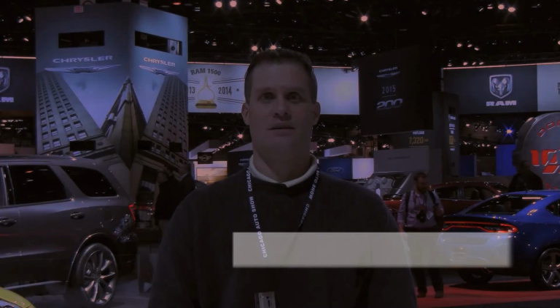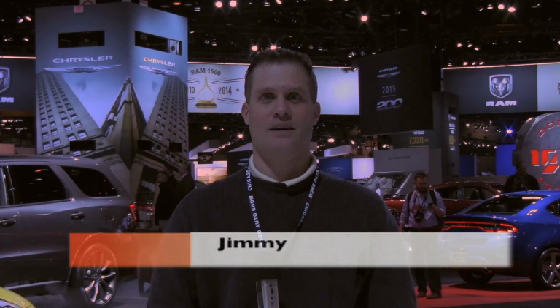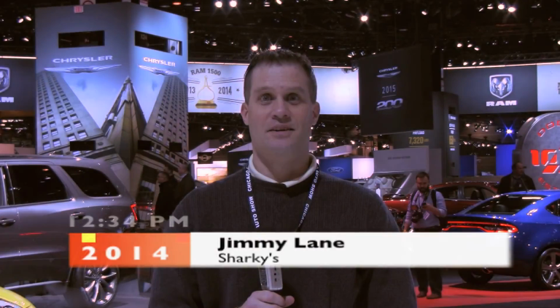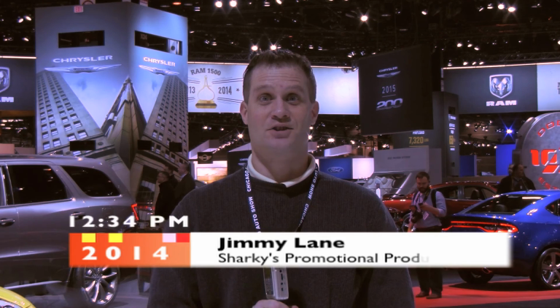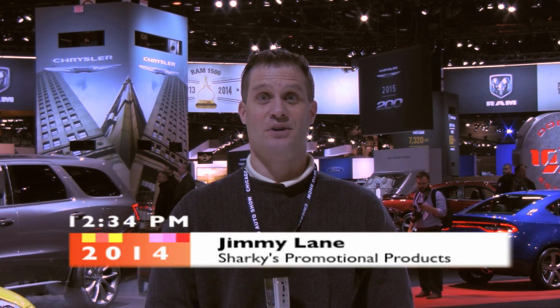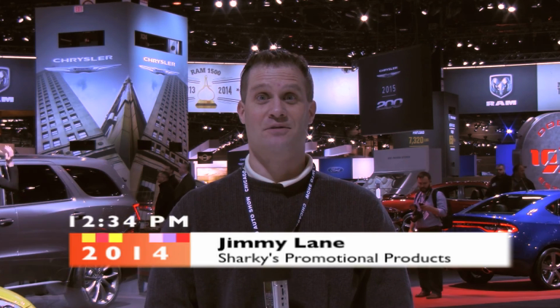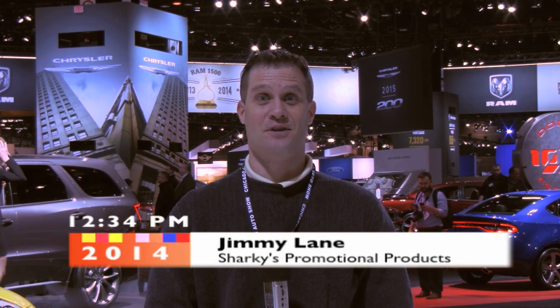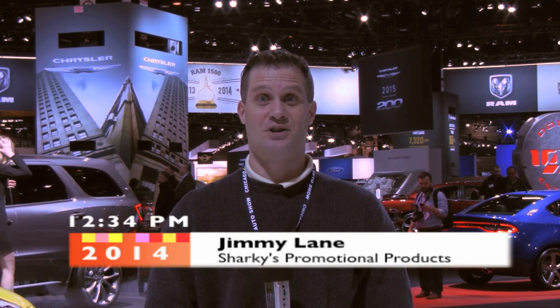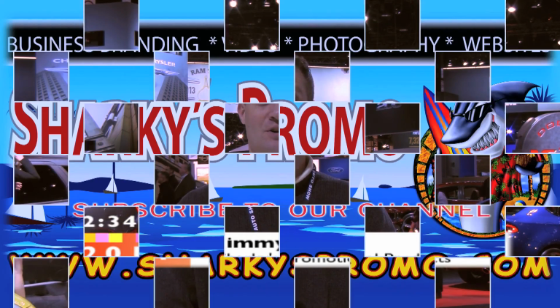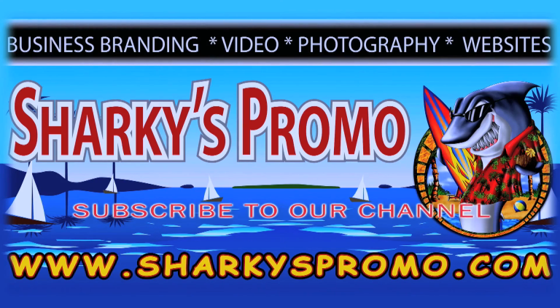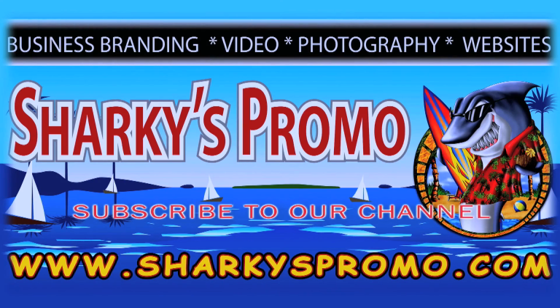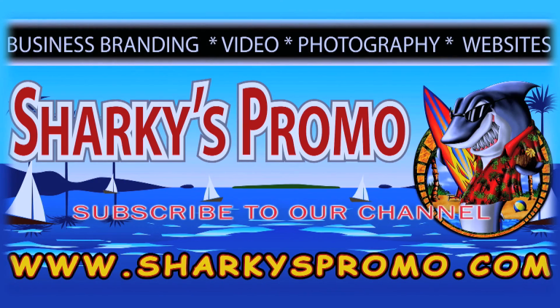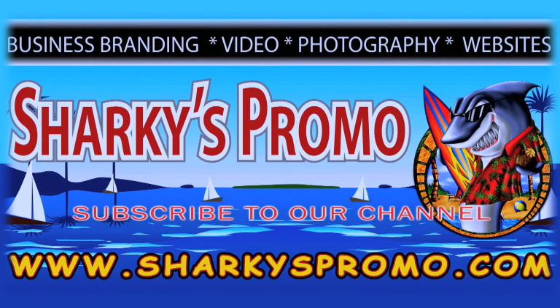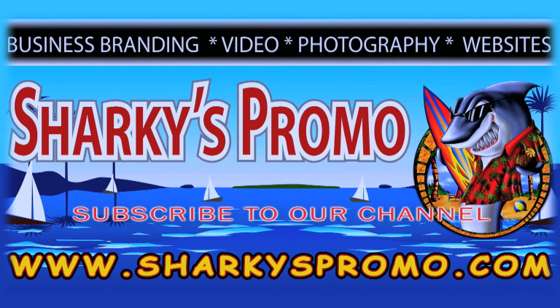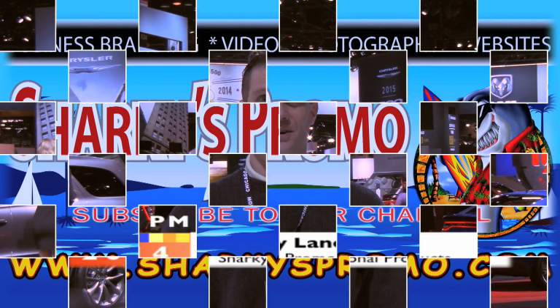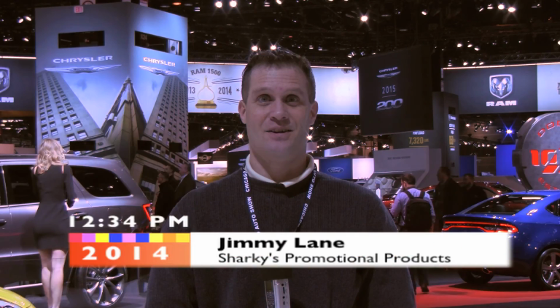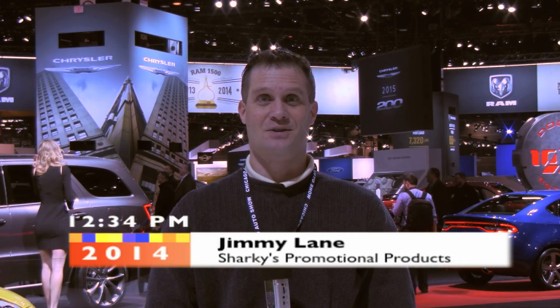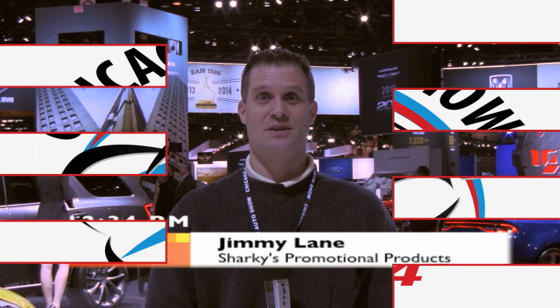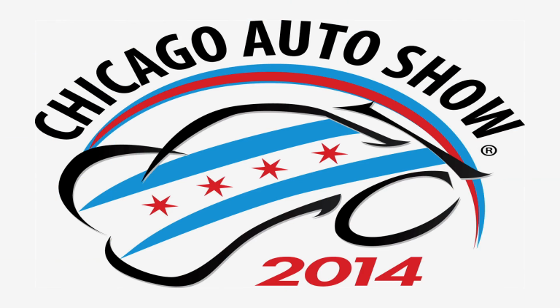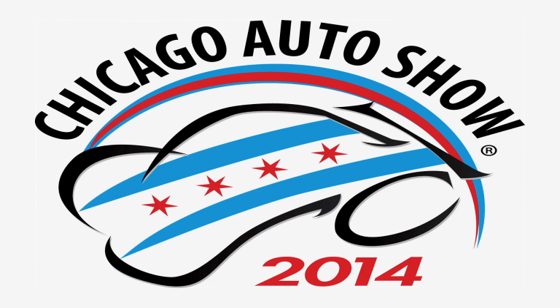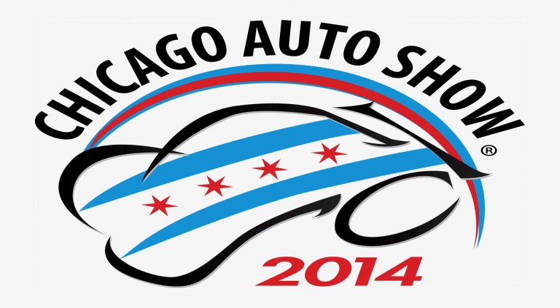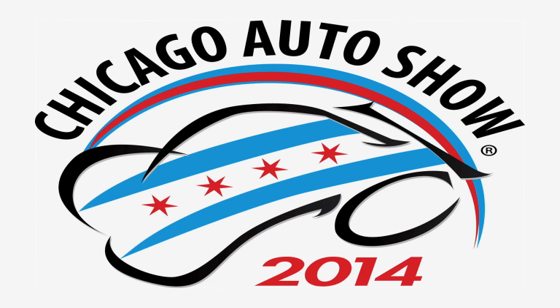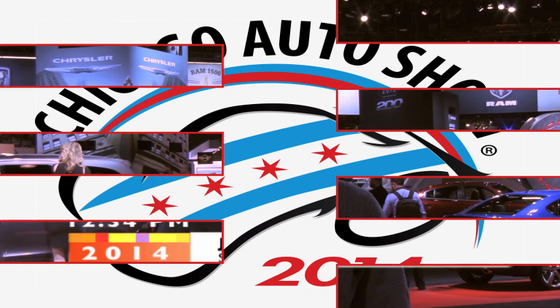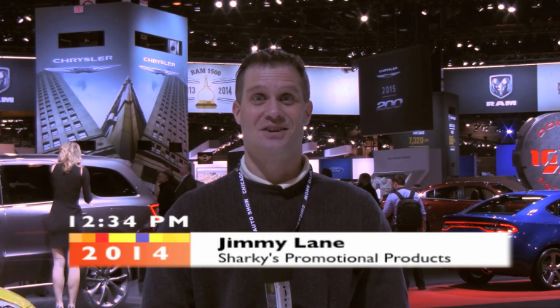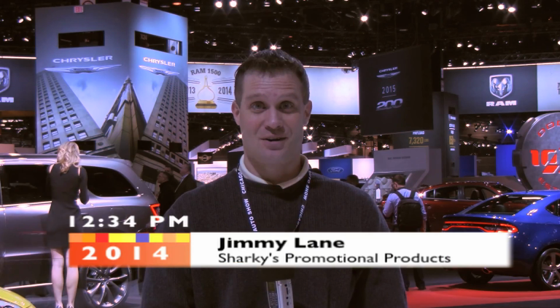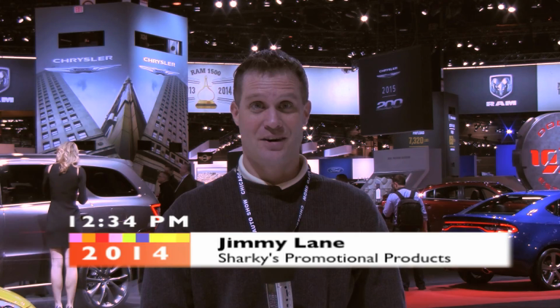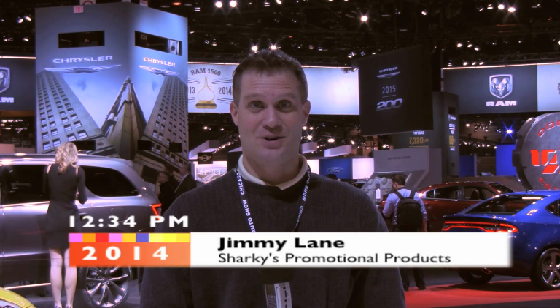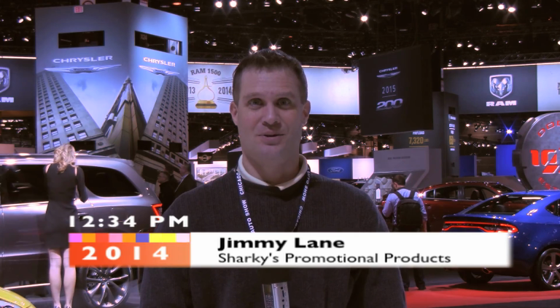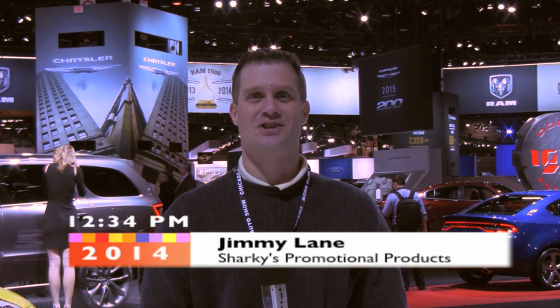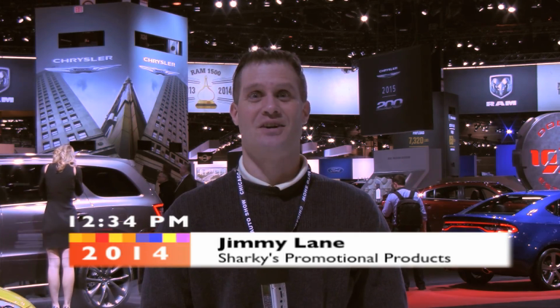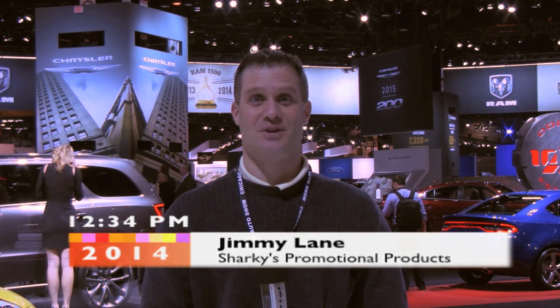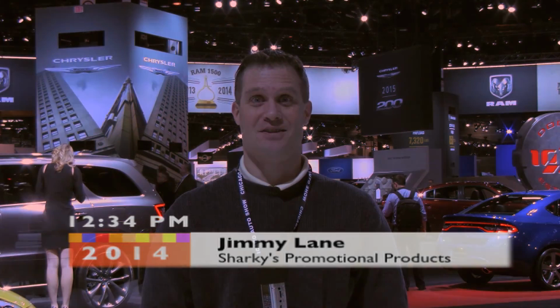Hi, this is Jimmy Lane from Sharky's Promotional Products. We're here at the 2014 Chicago Auto Show. Let's check out some cars.